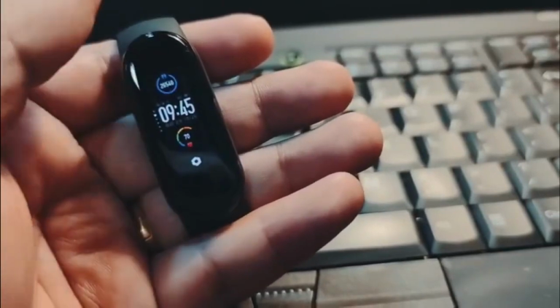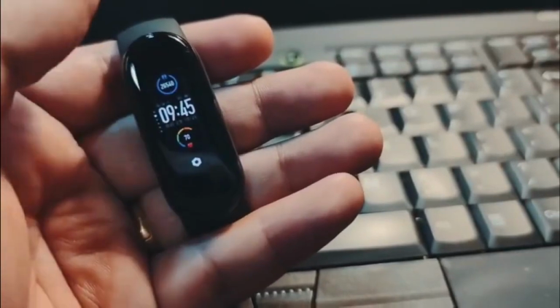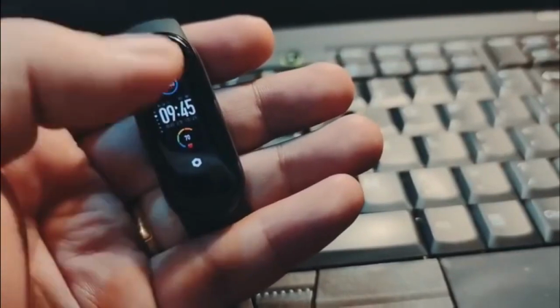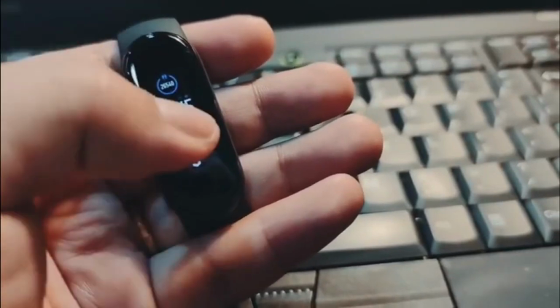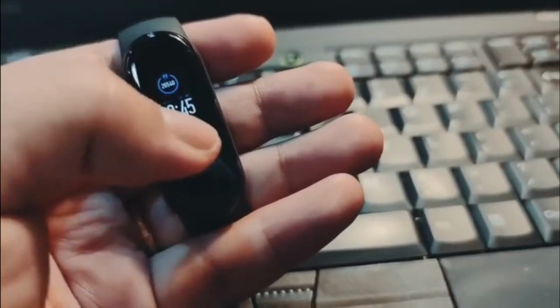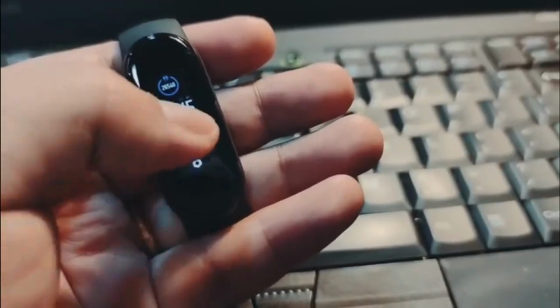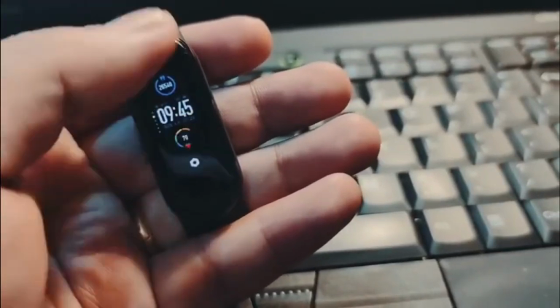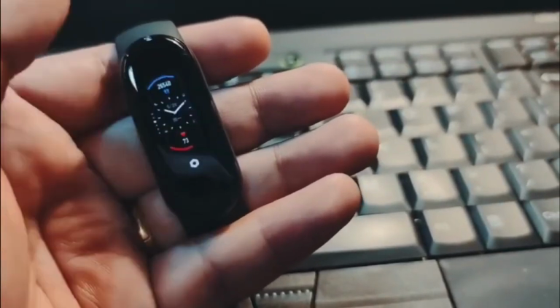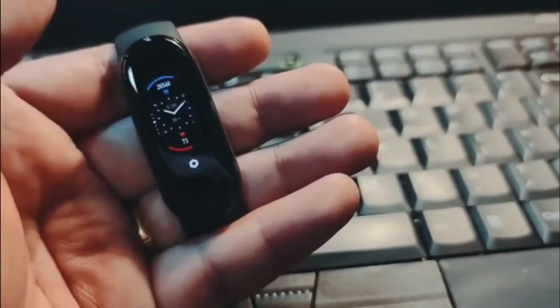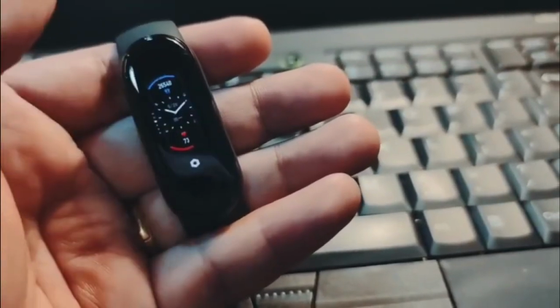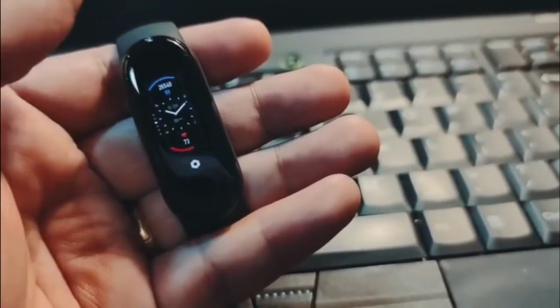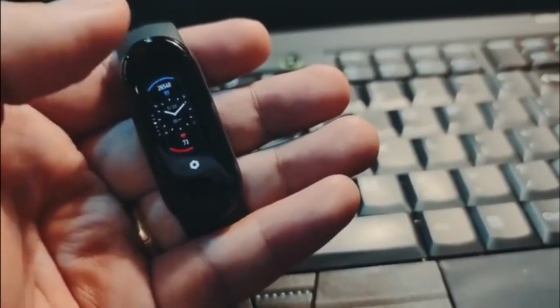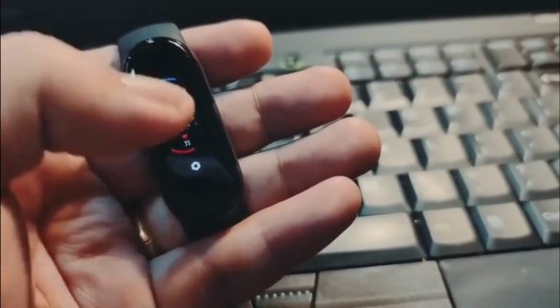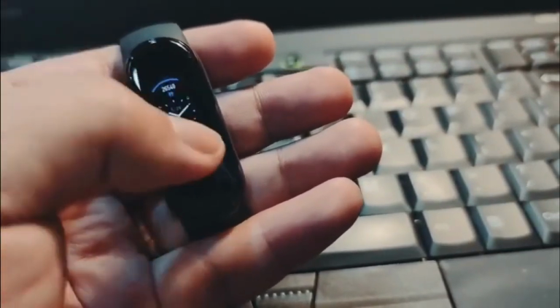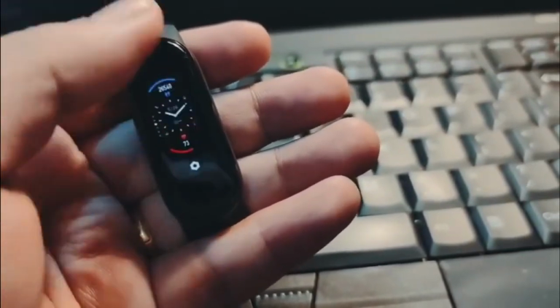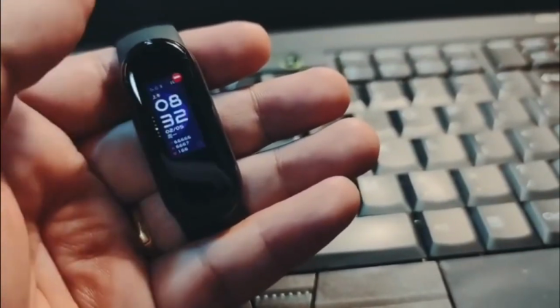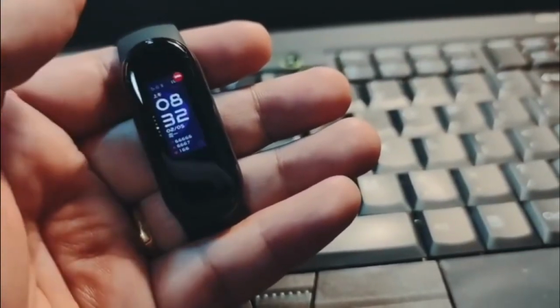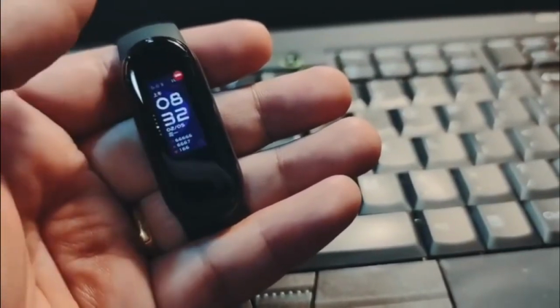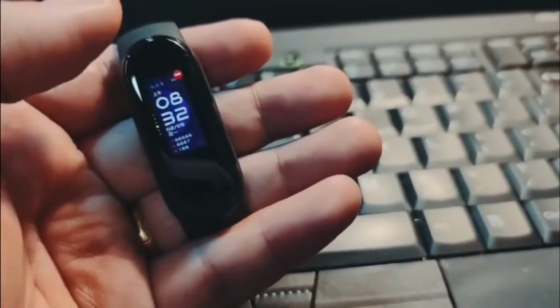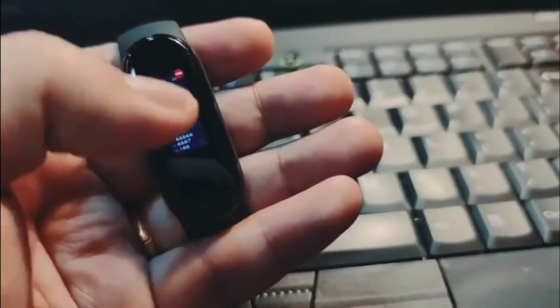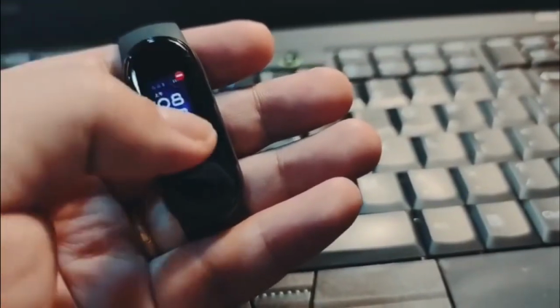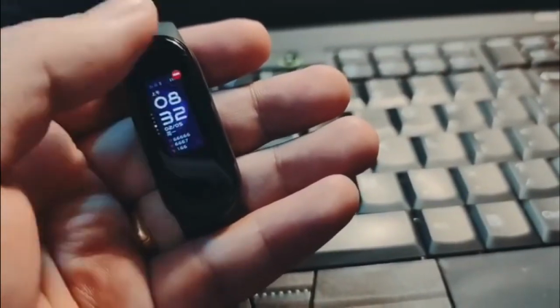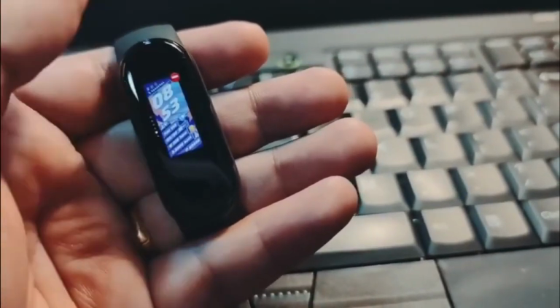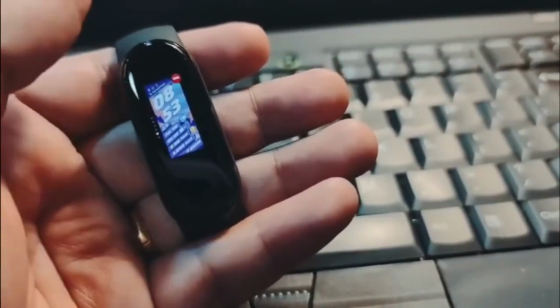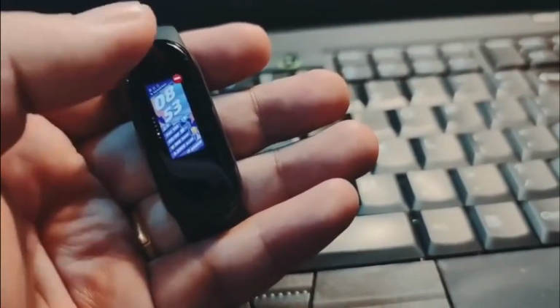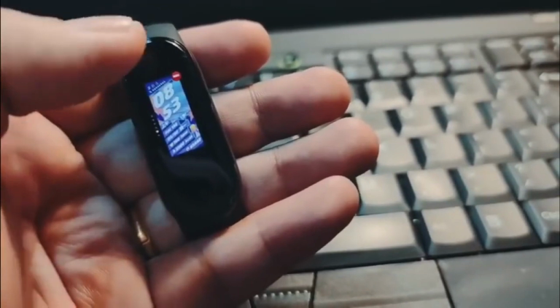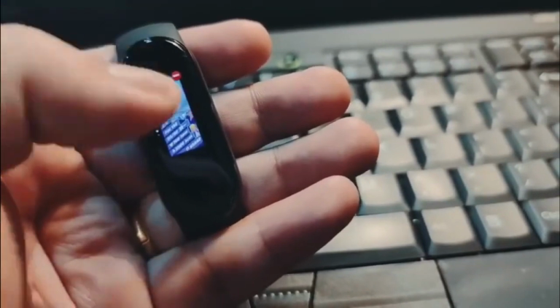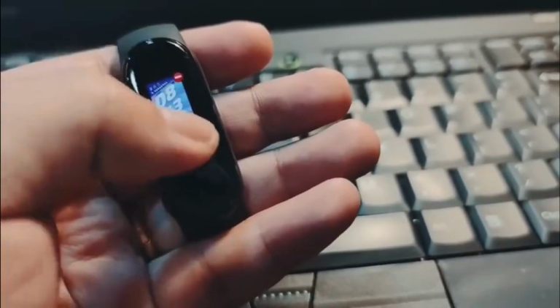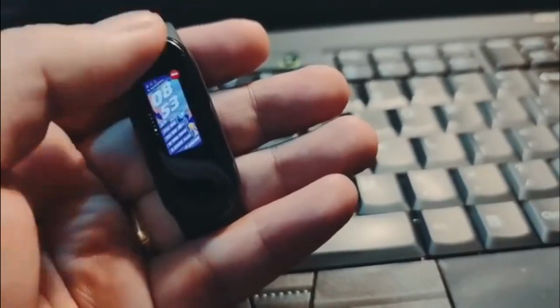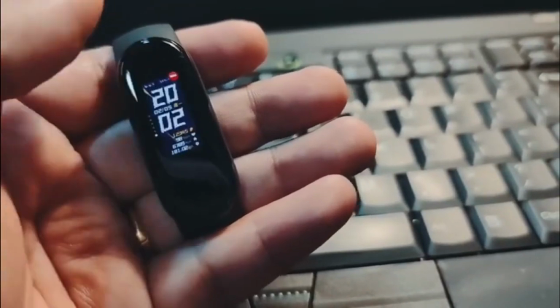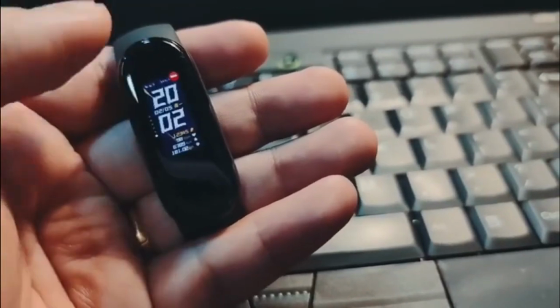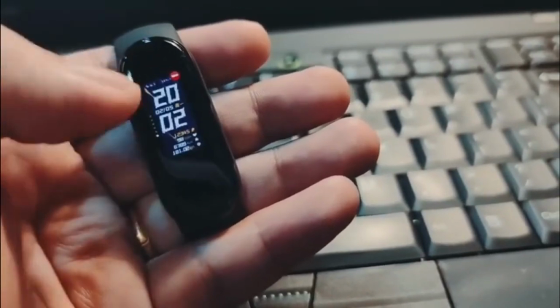You get over 100 new animated watch faces, and there are some special ones based on characters.